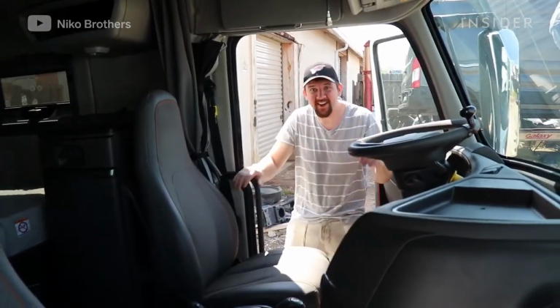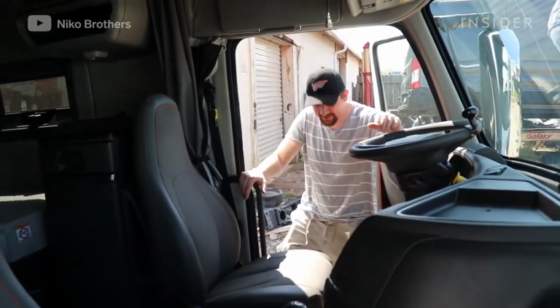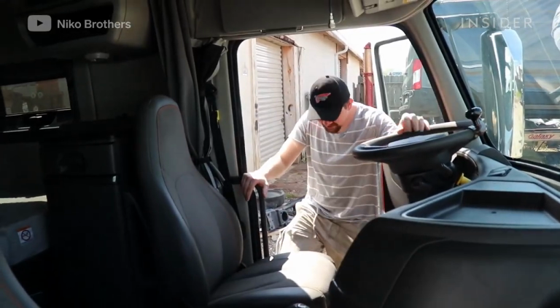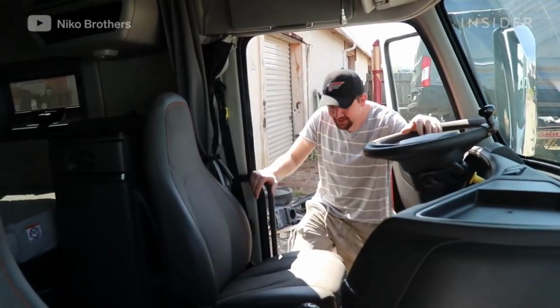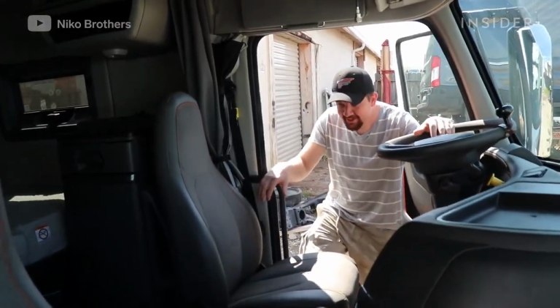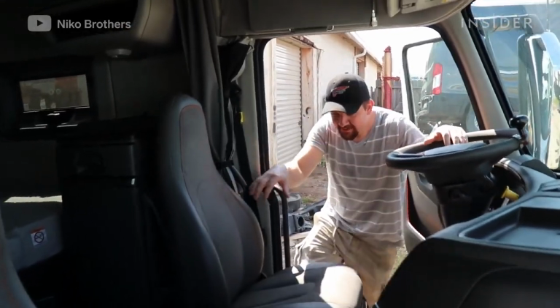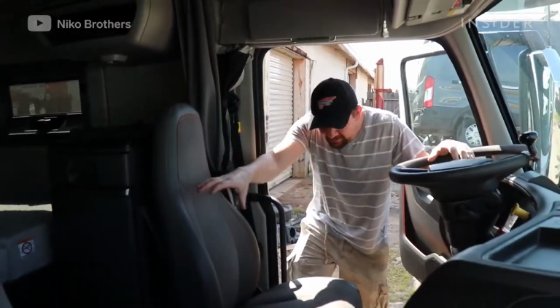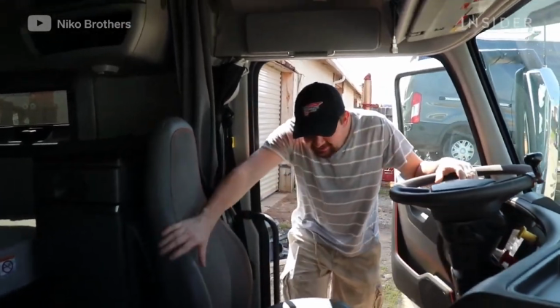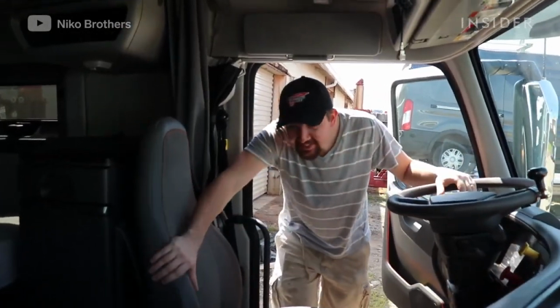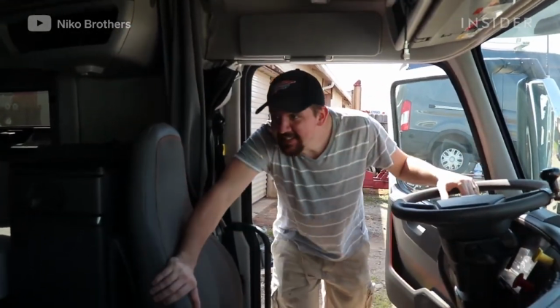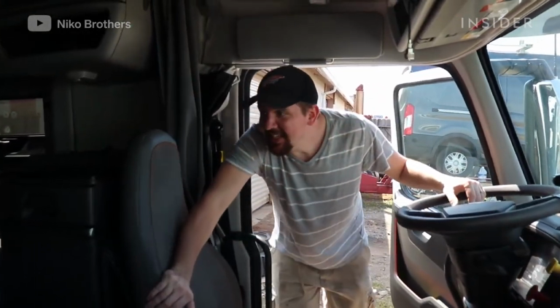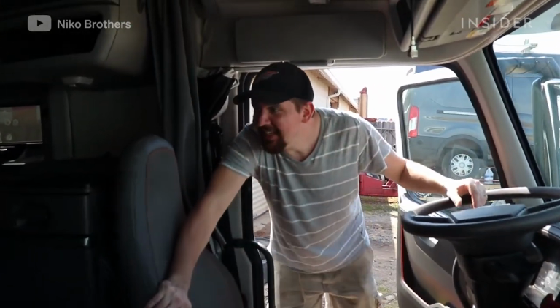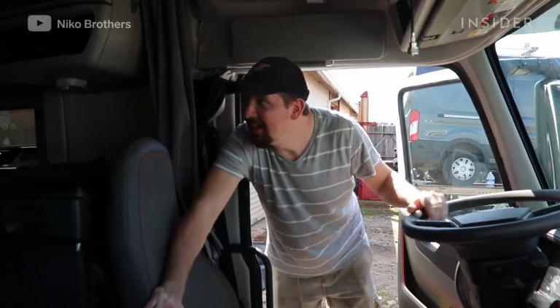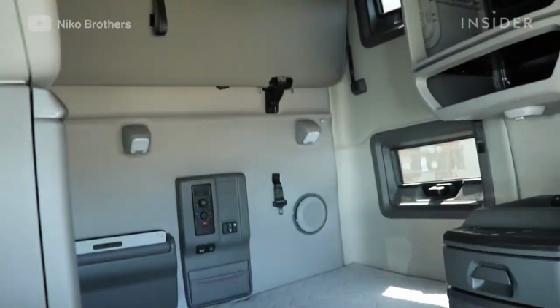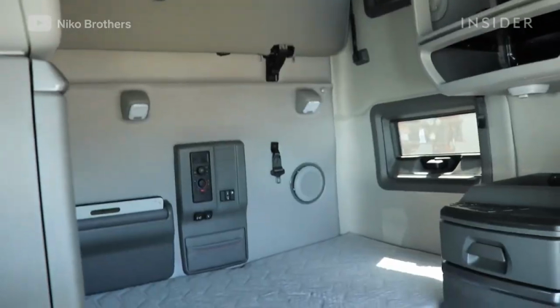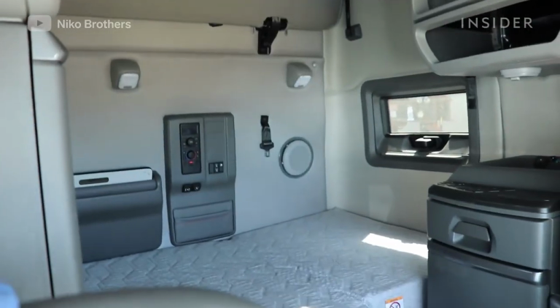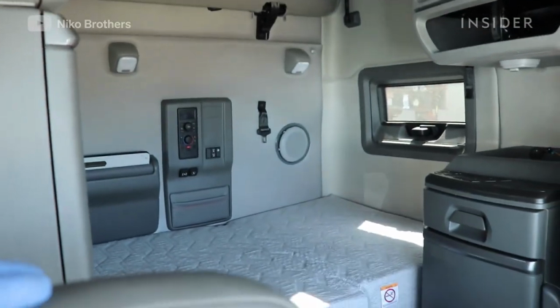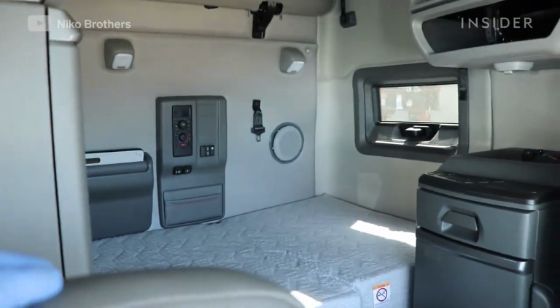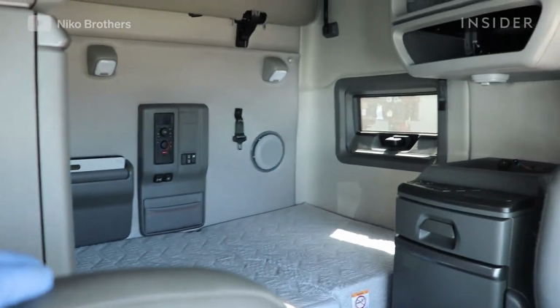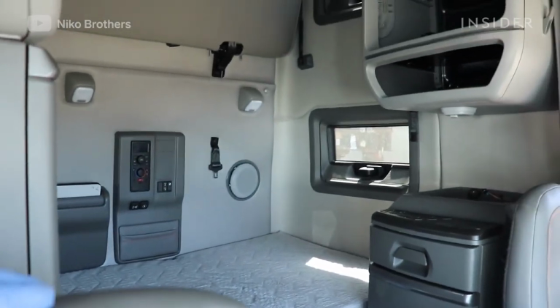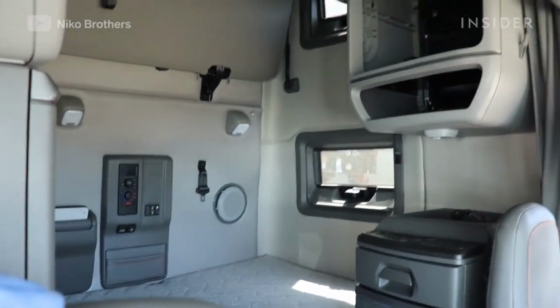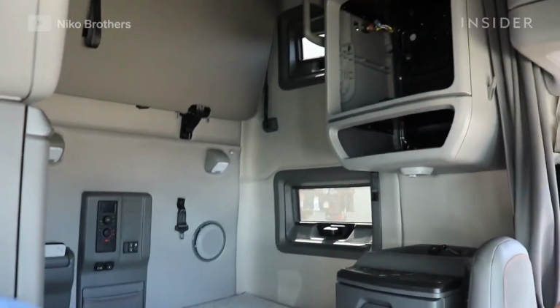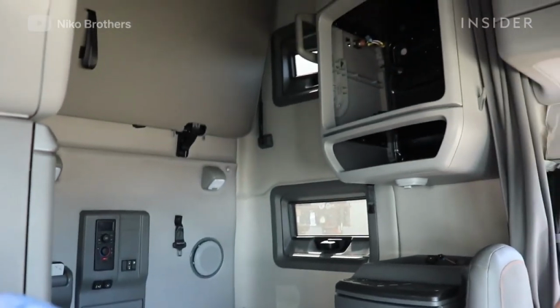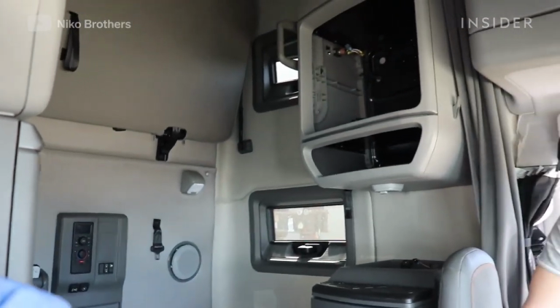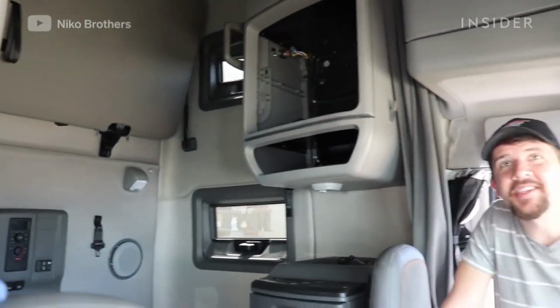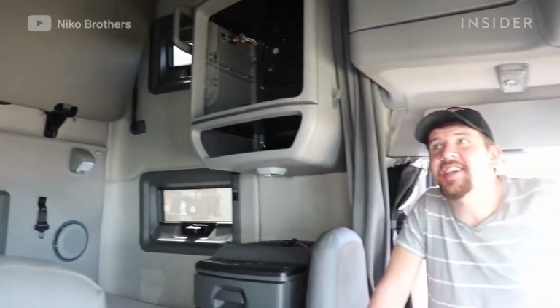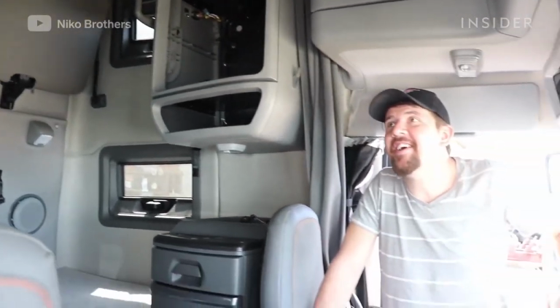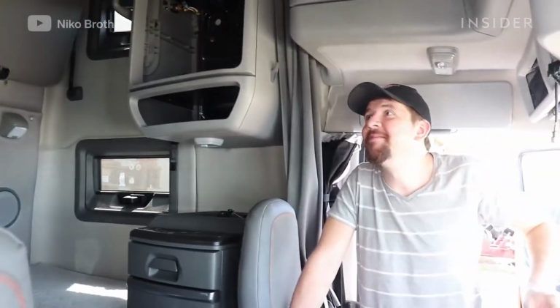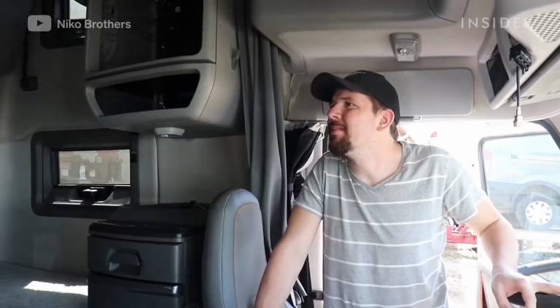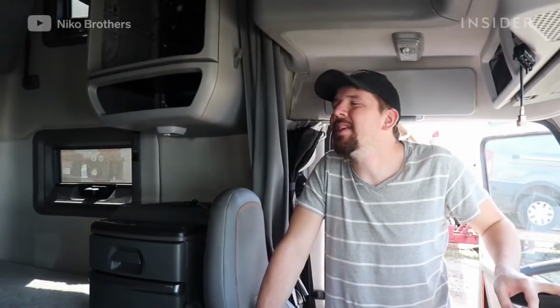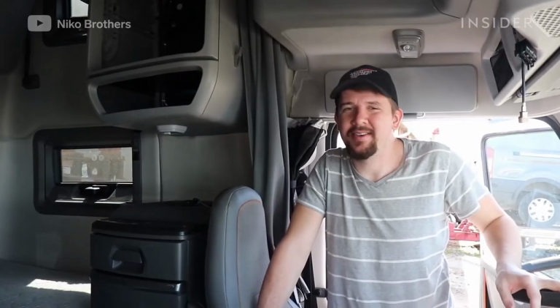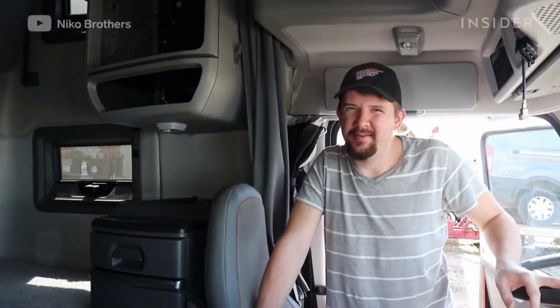Alright guys, check it out — we got the seats in, we got the mattress in the back, all cleaned up and polished out, brand new.